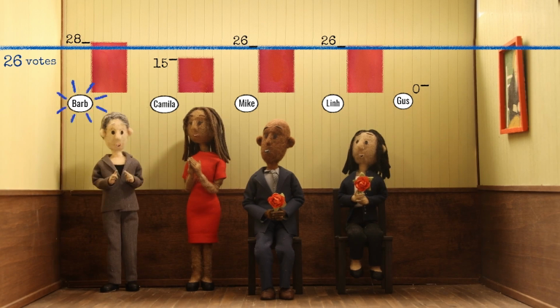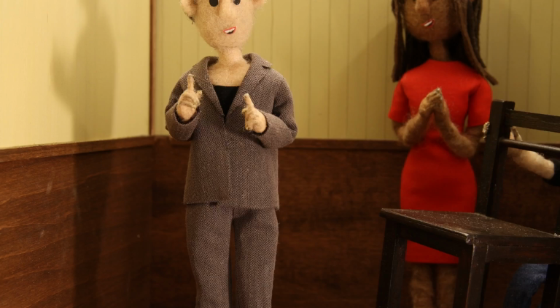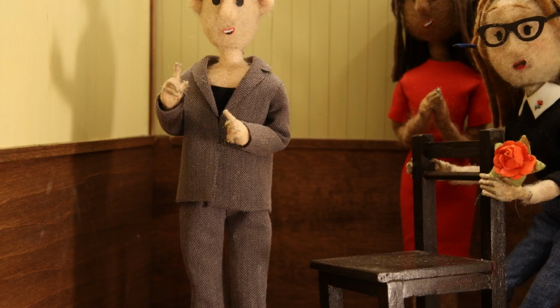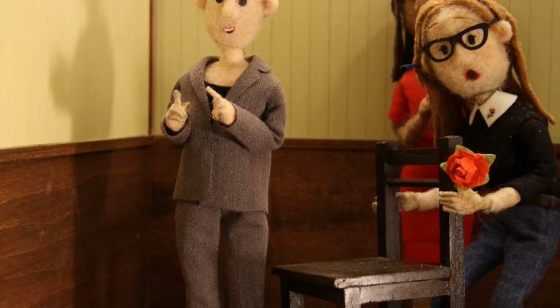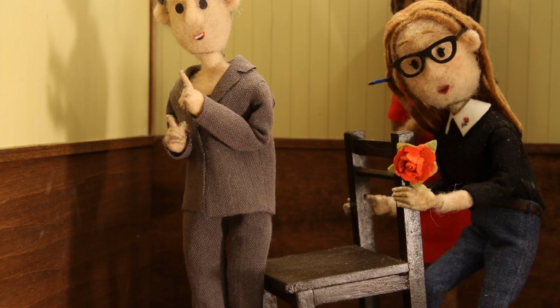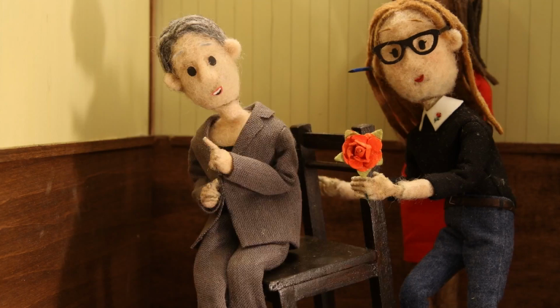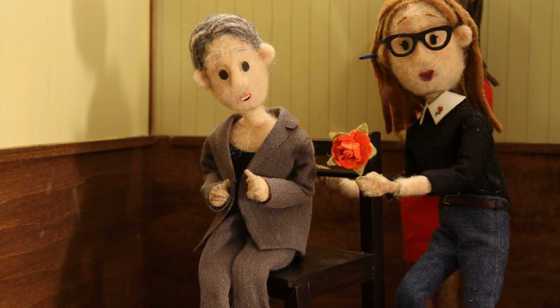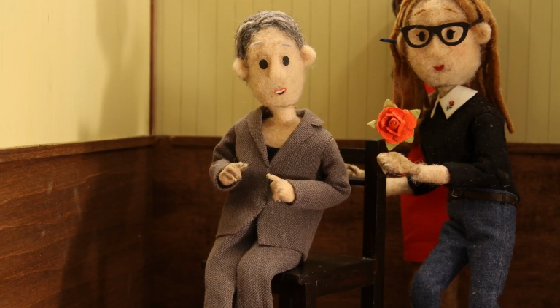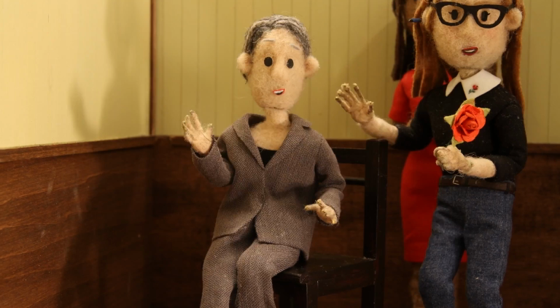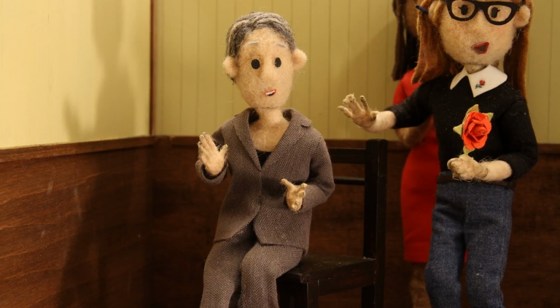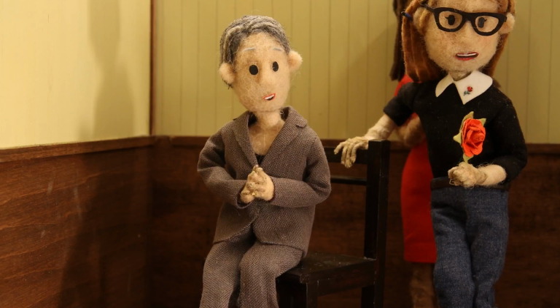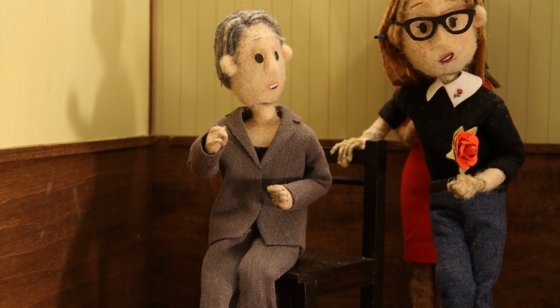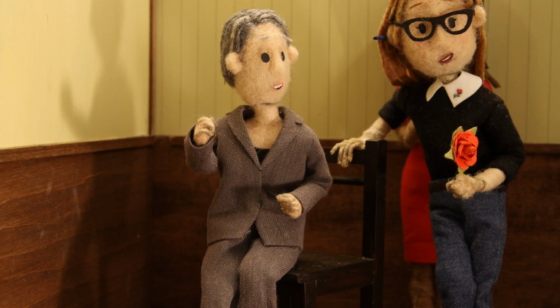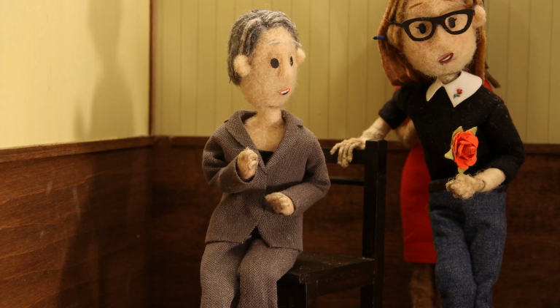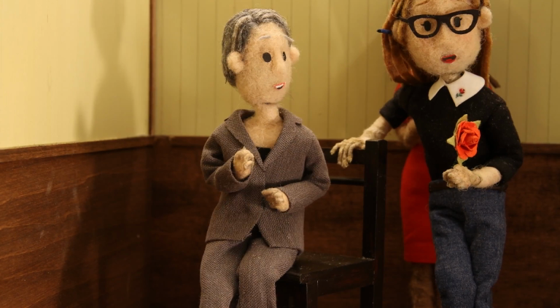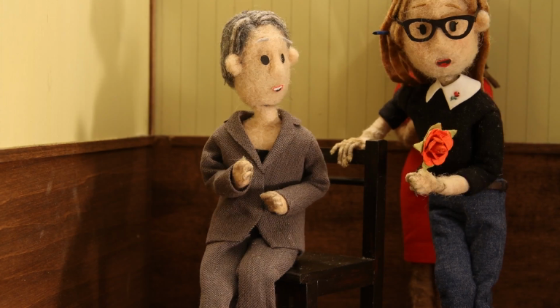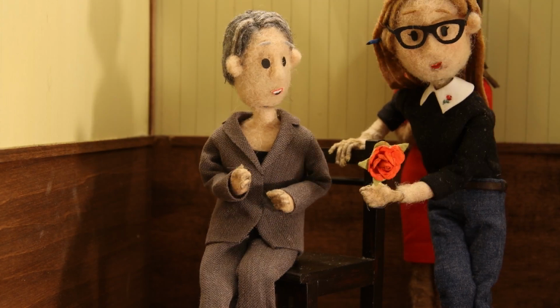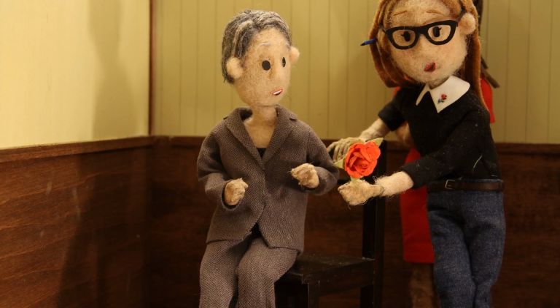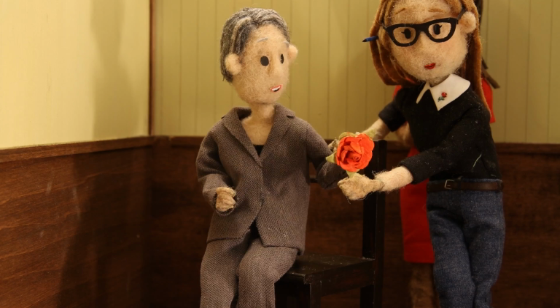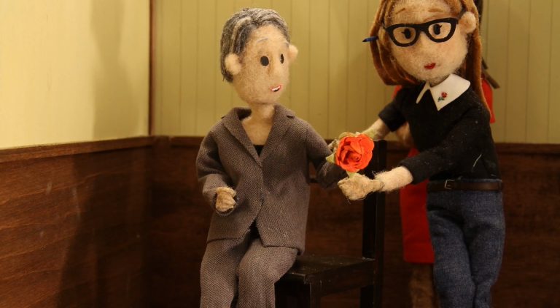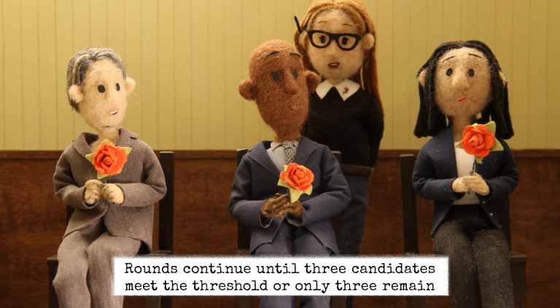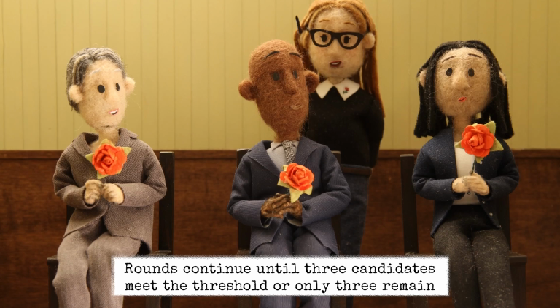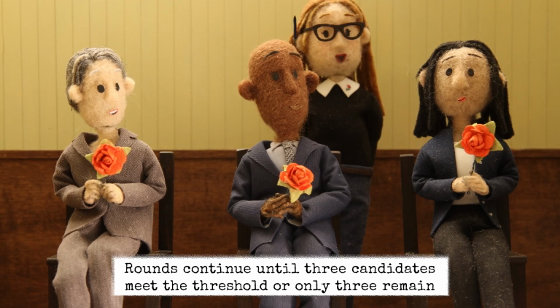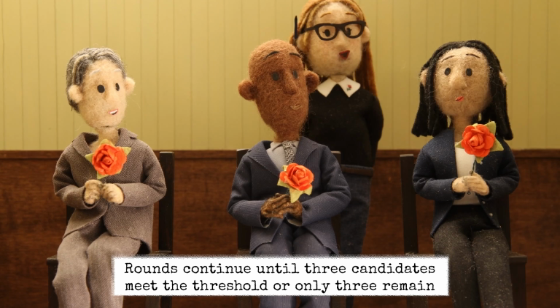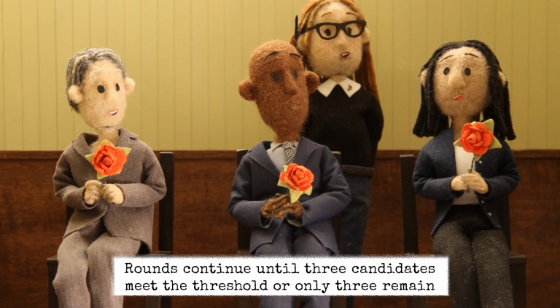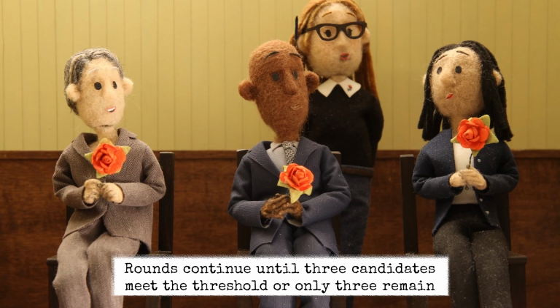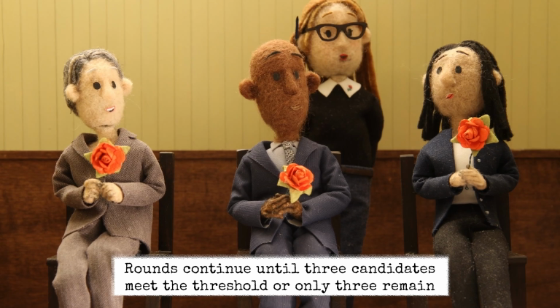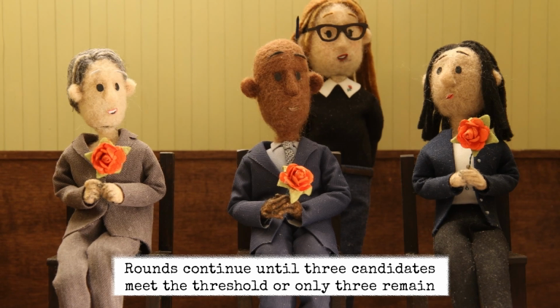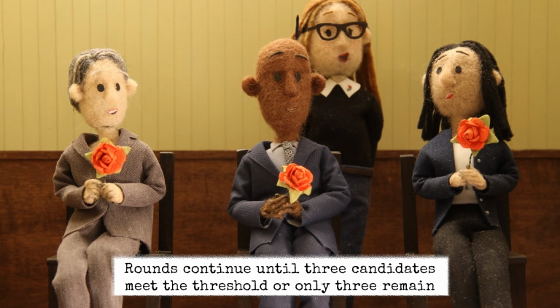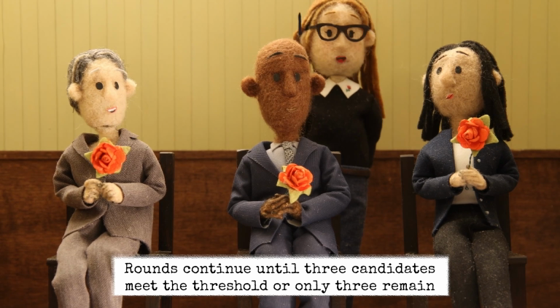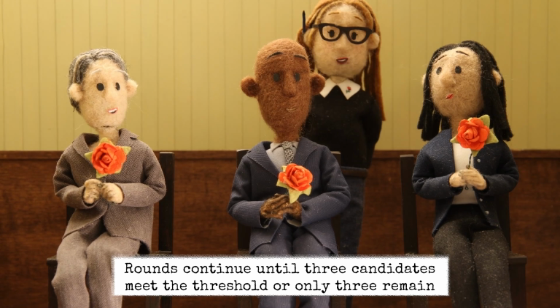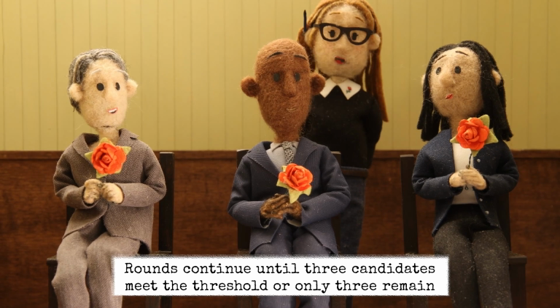And that means Barb wins a seat! That concludes our election.